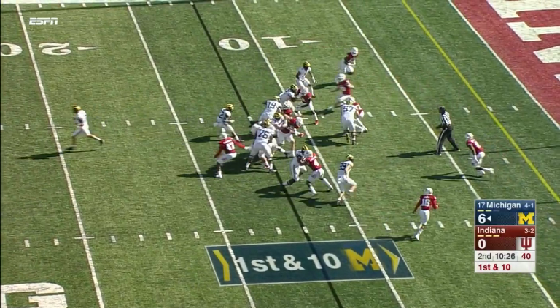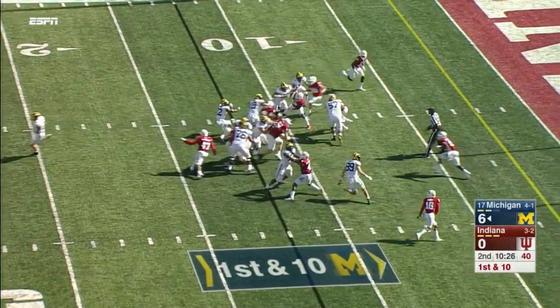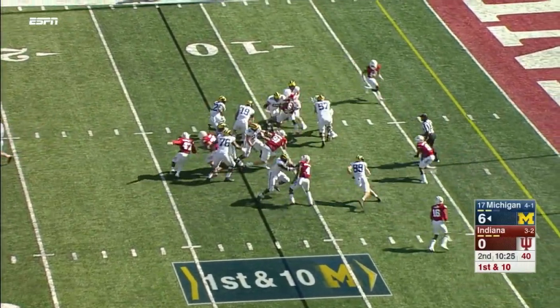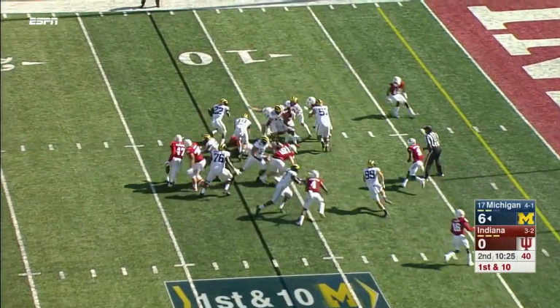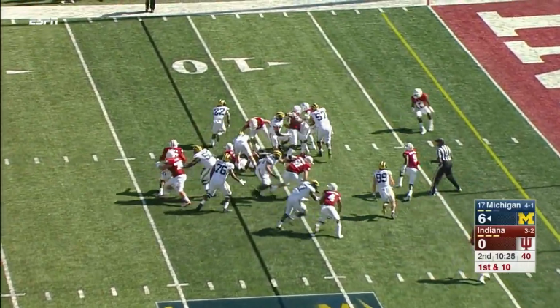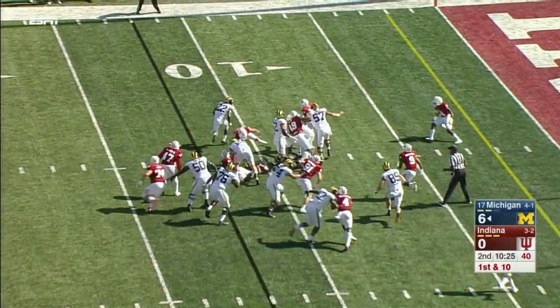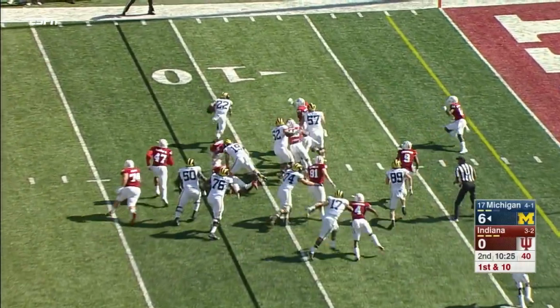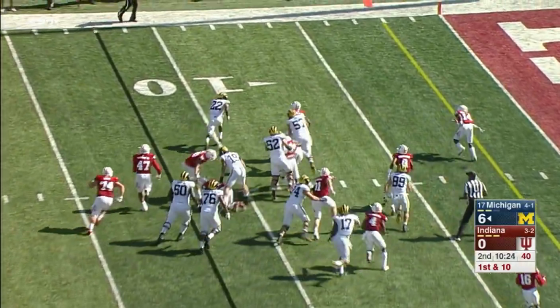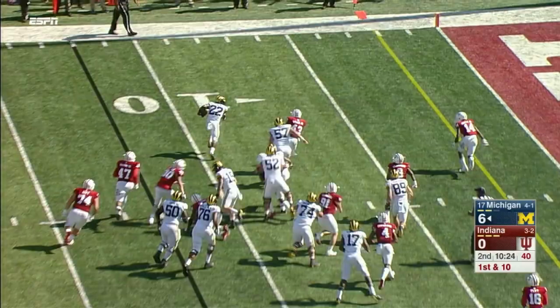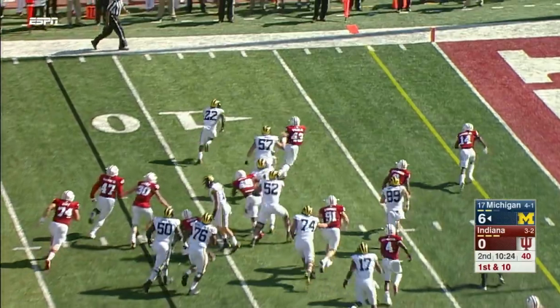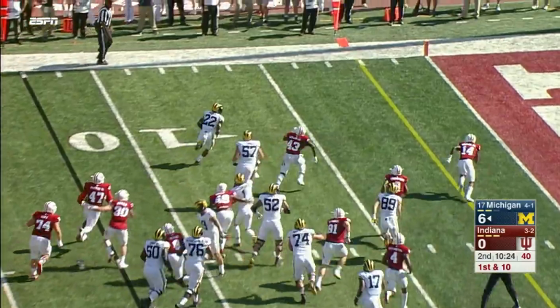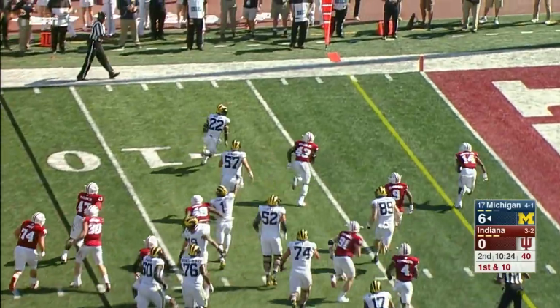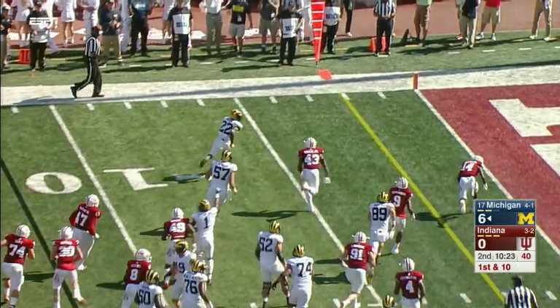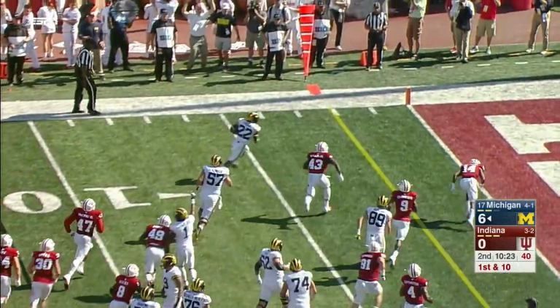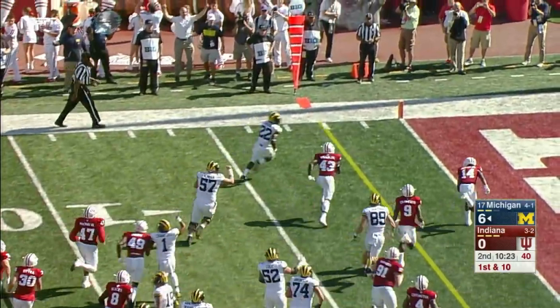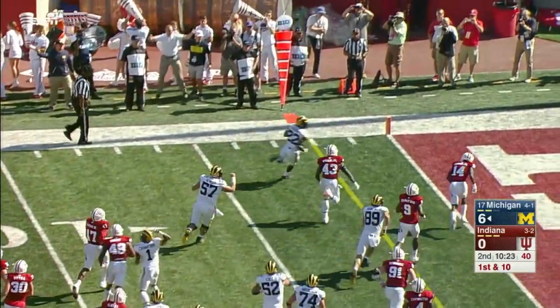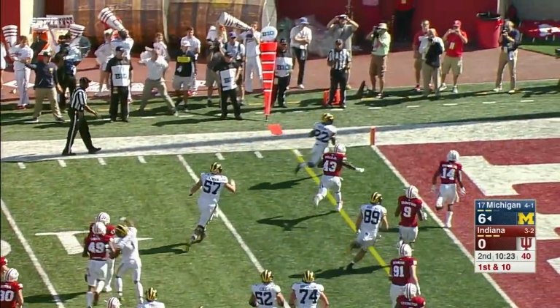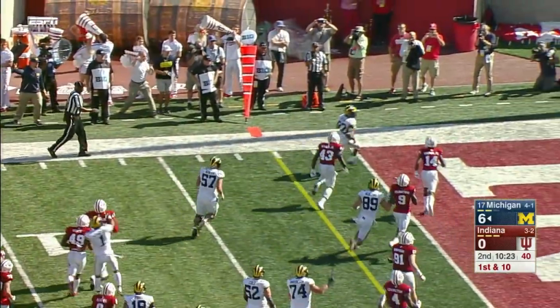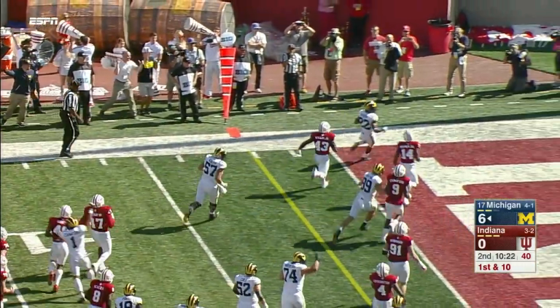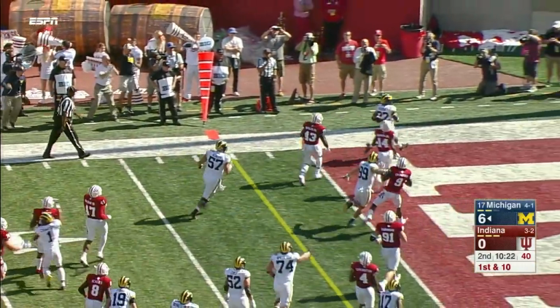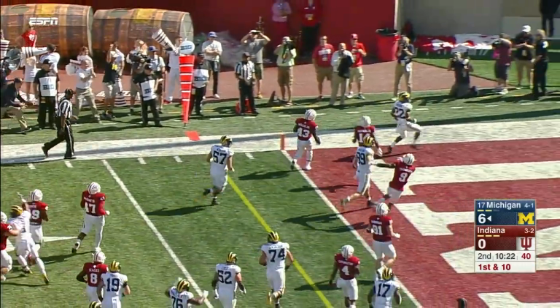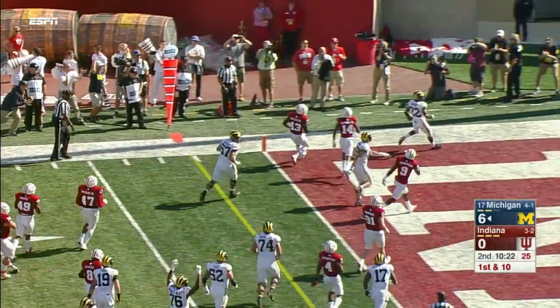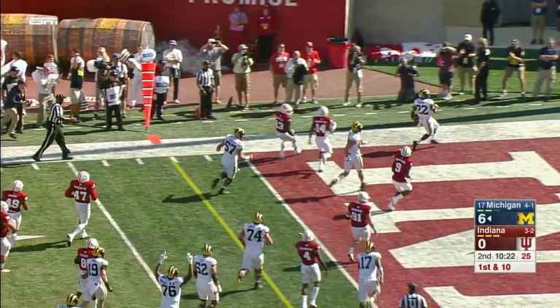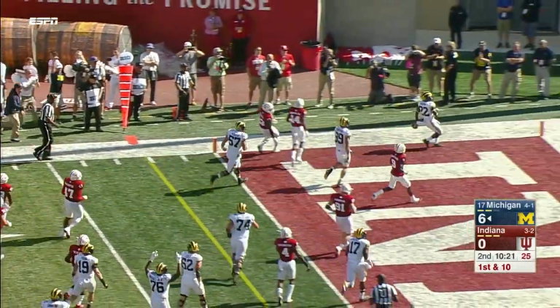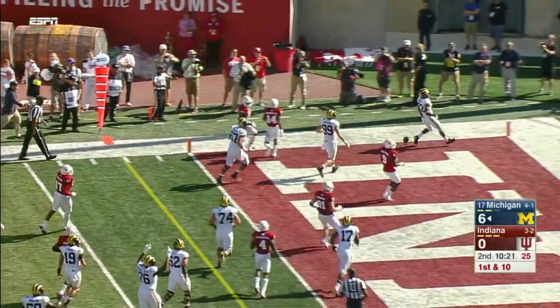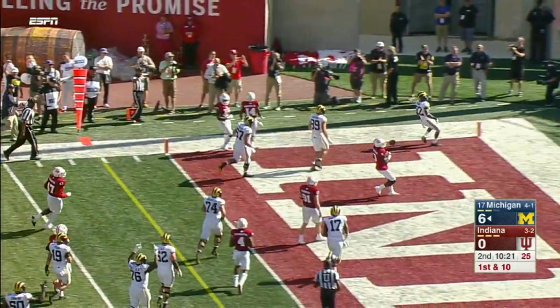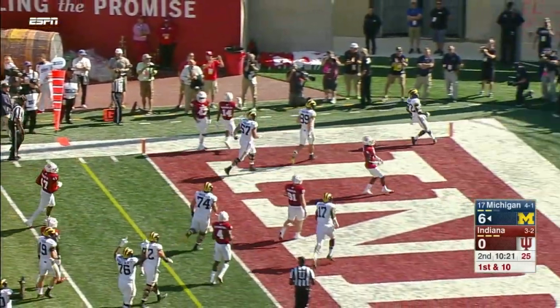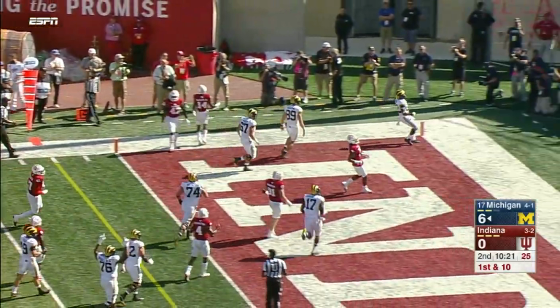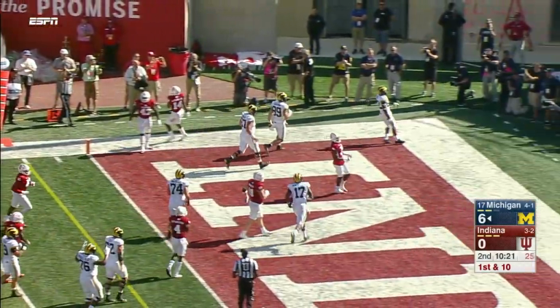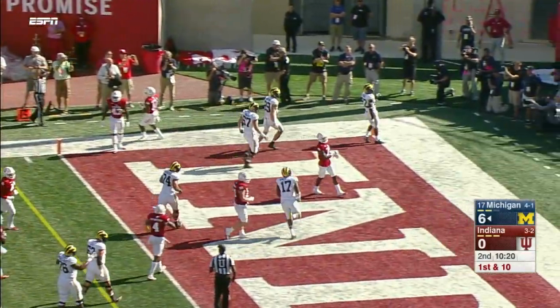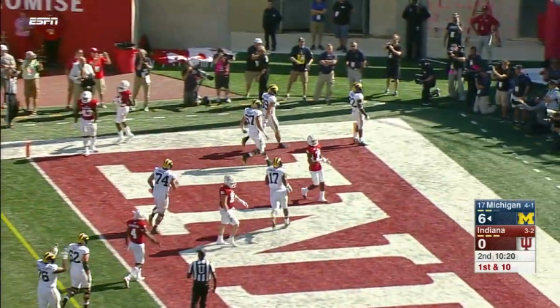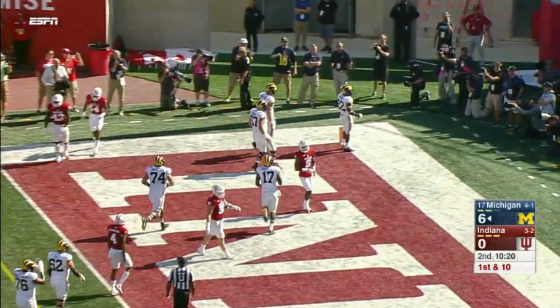Higdon bounces it outside, heading for the pylon, heading for the end zone — that's a Michigan touchdown!